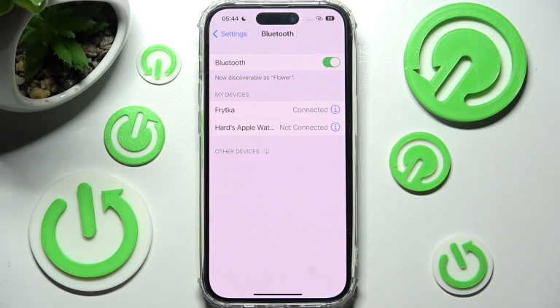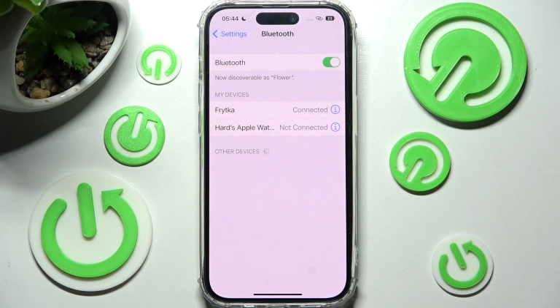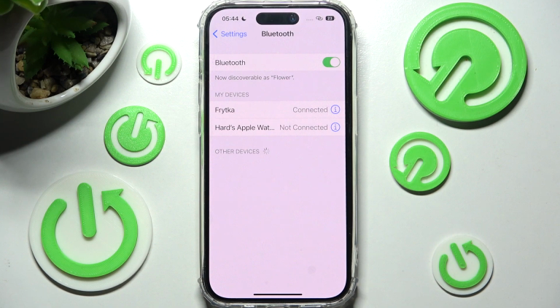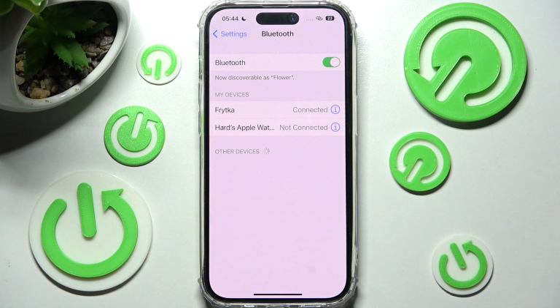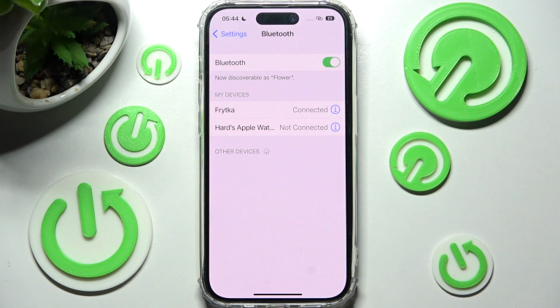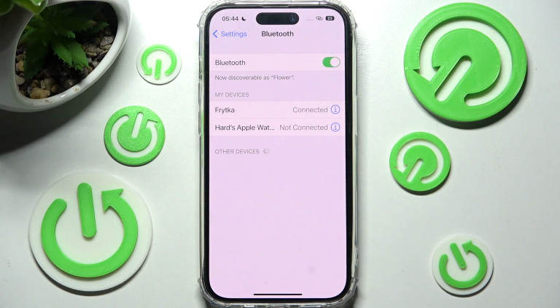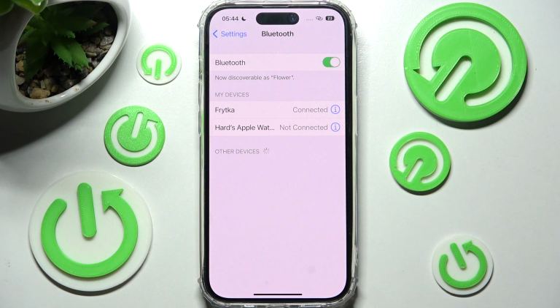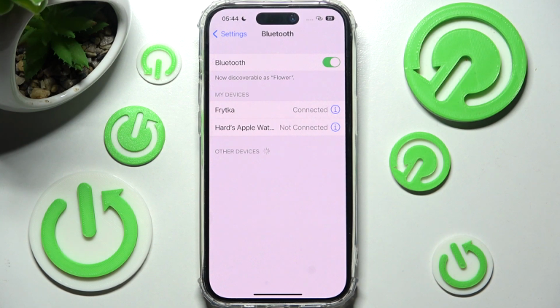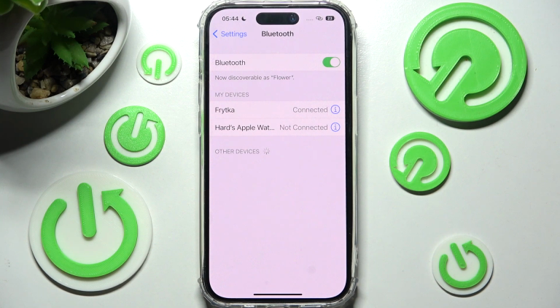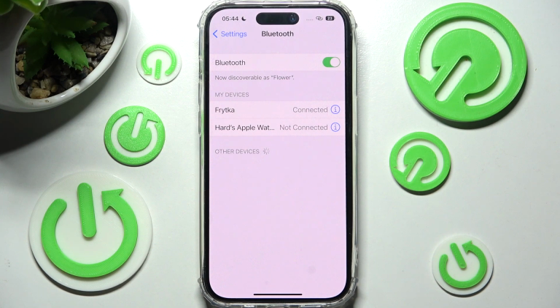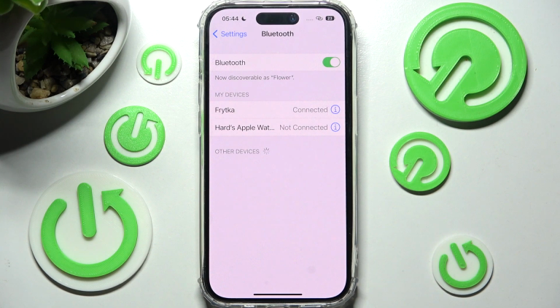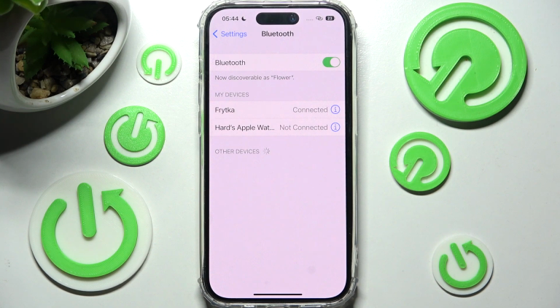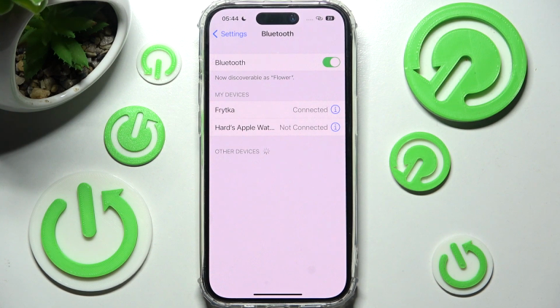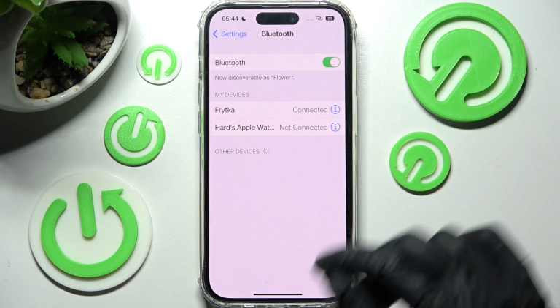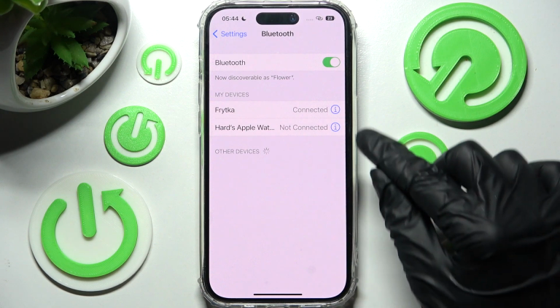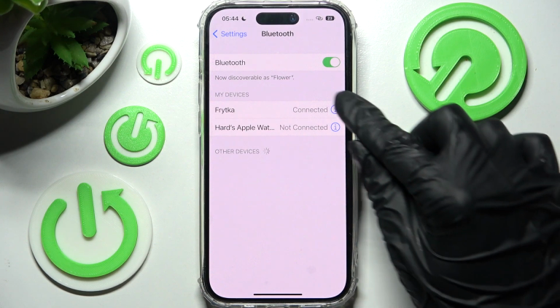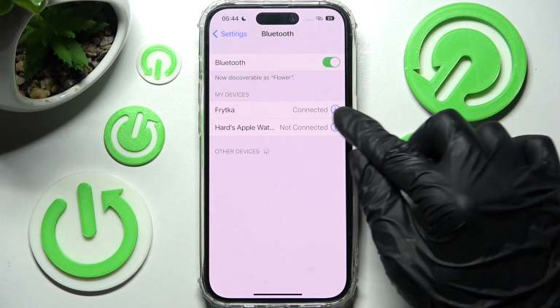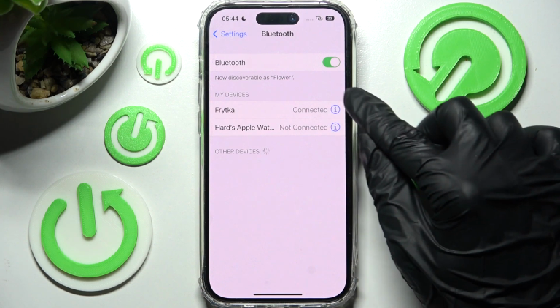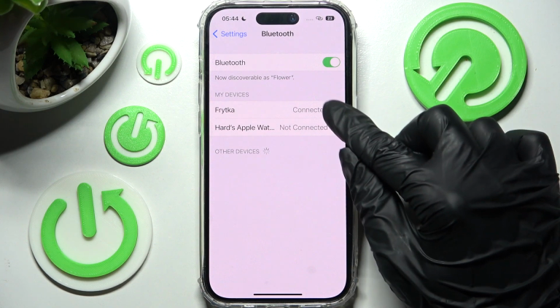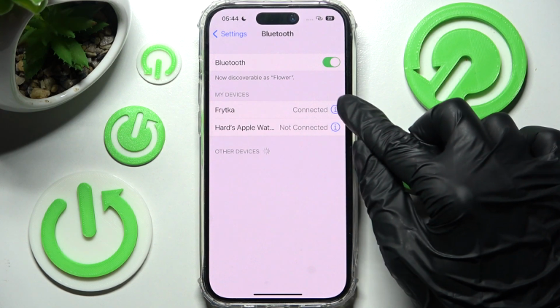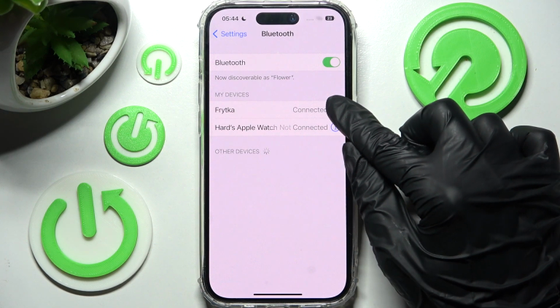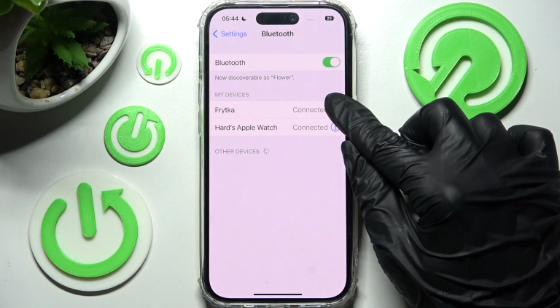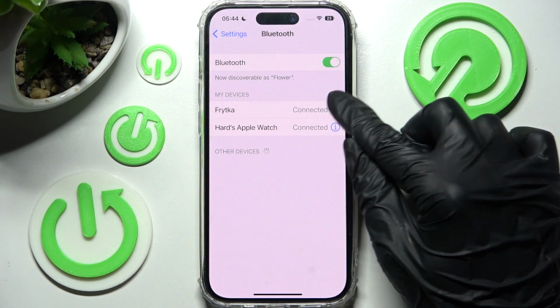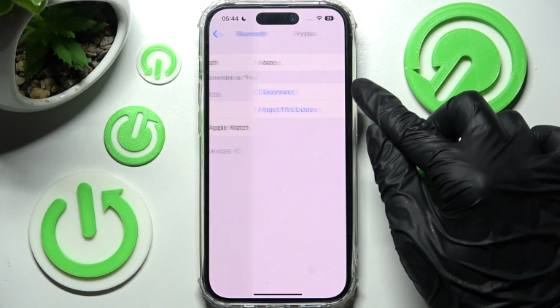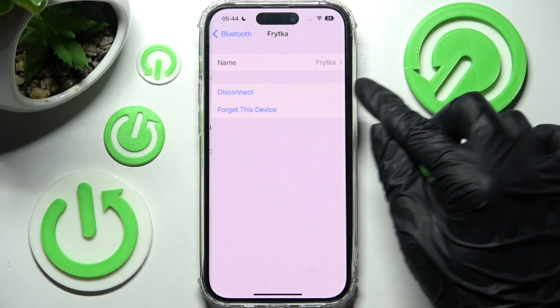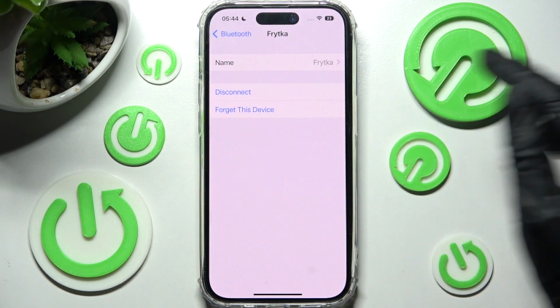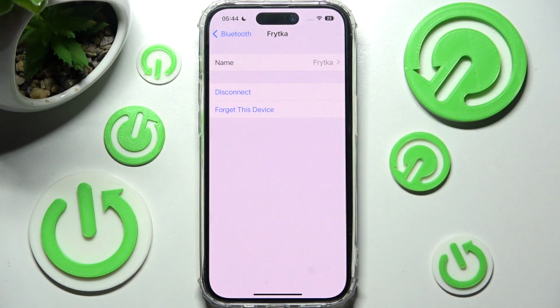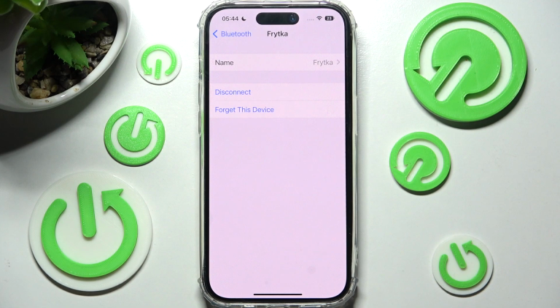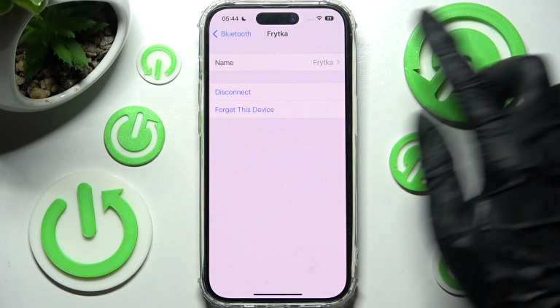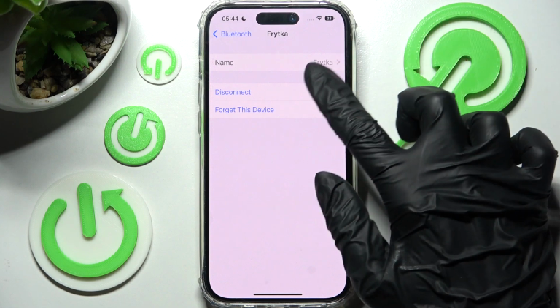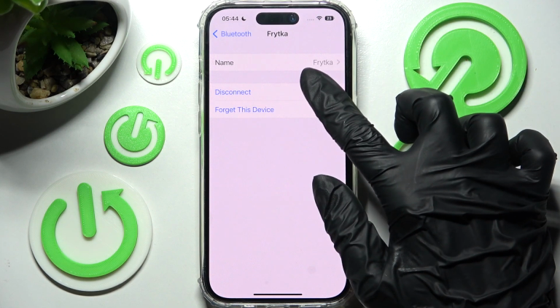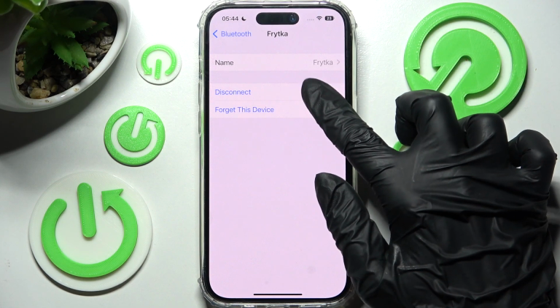If you wish to disconnect them, you can do that by choosing the little icon next to the device and choosing 'Disconnect'.